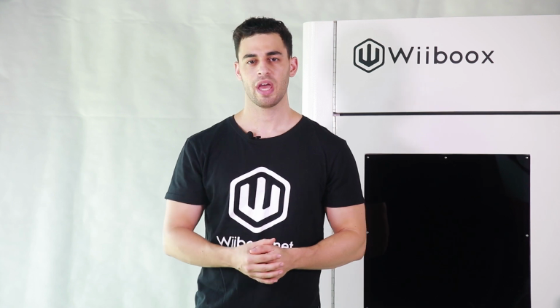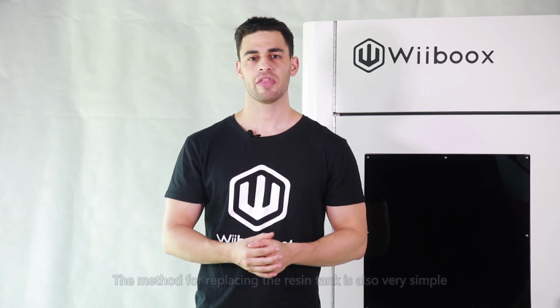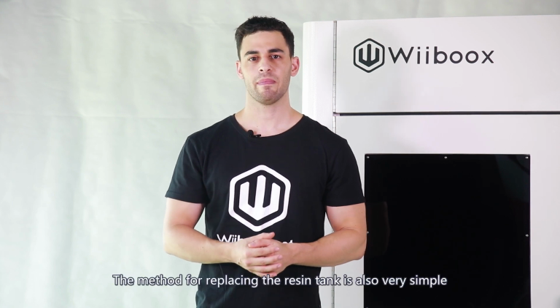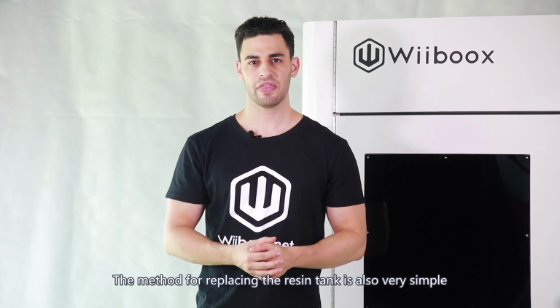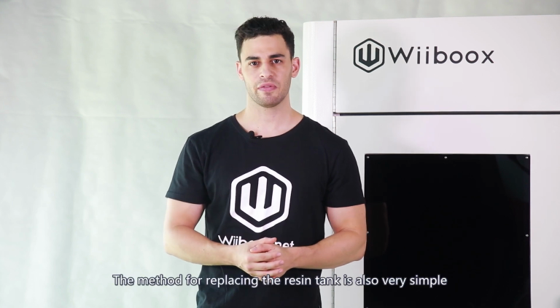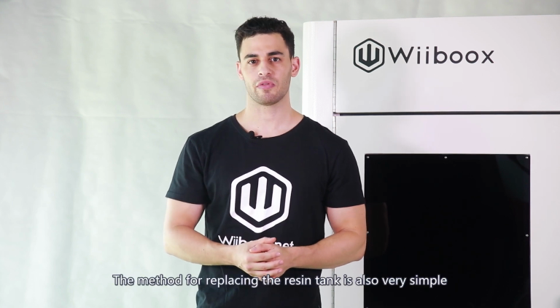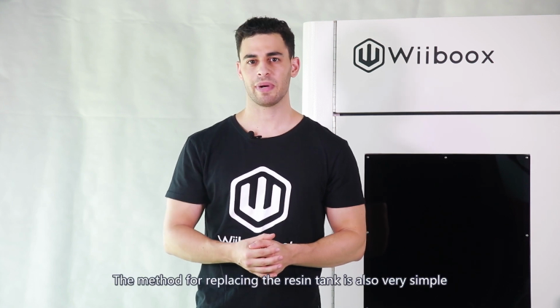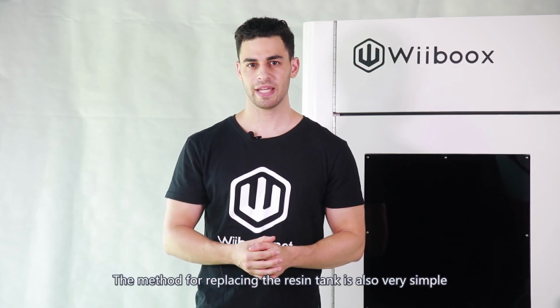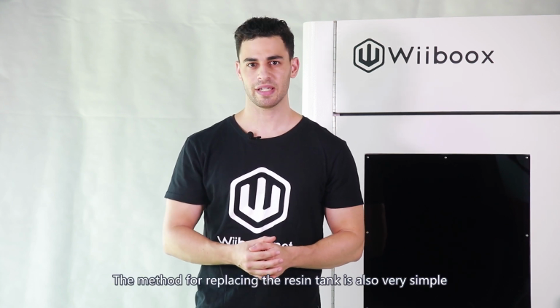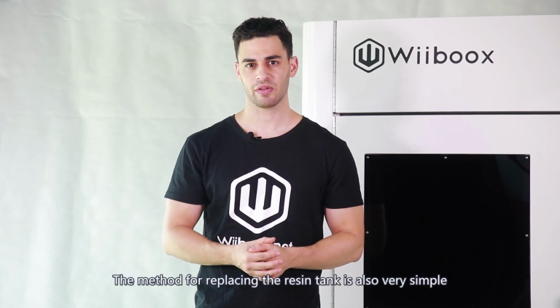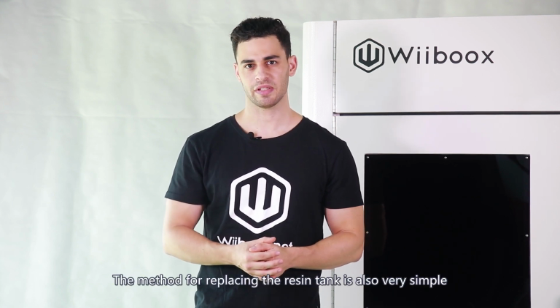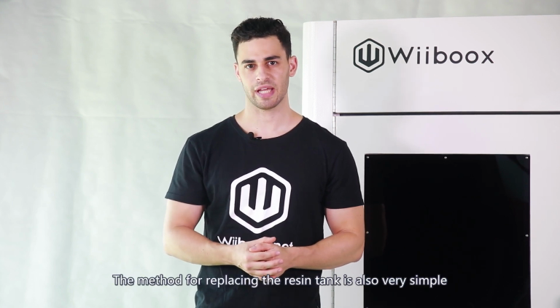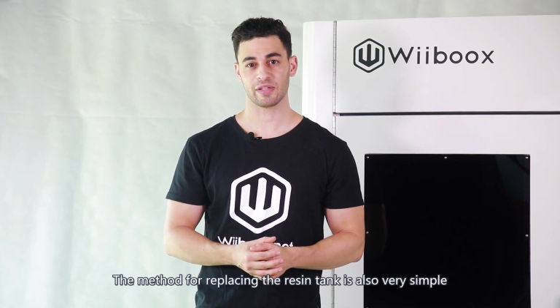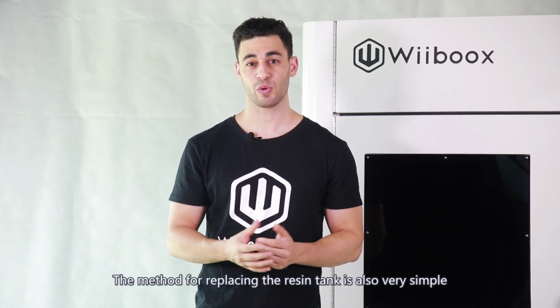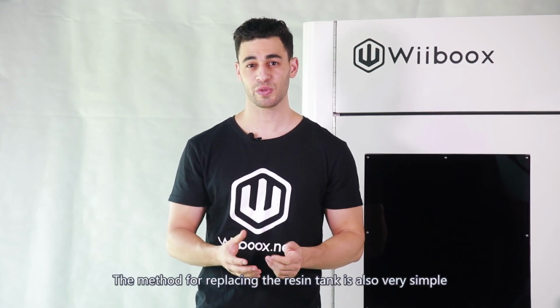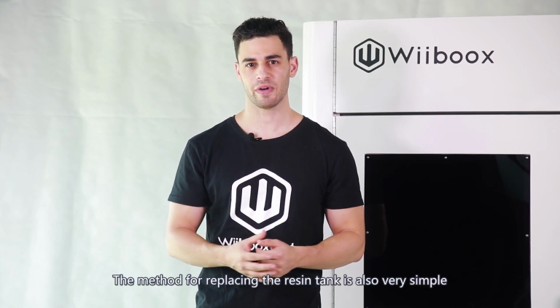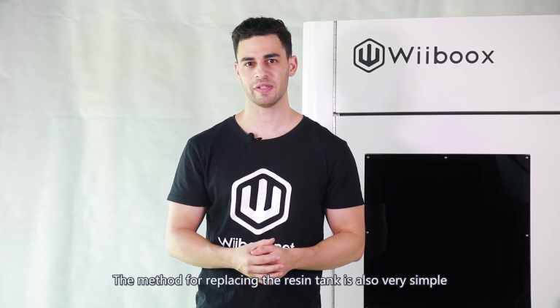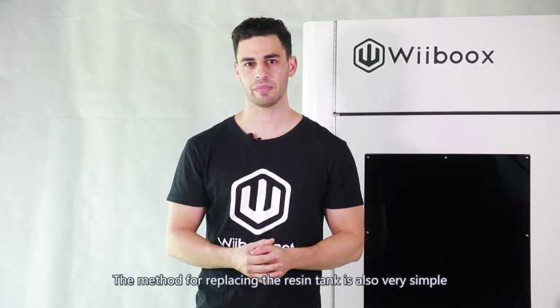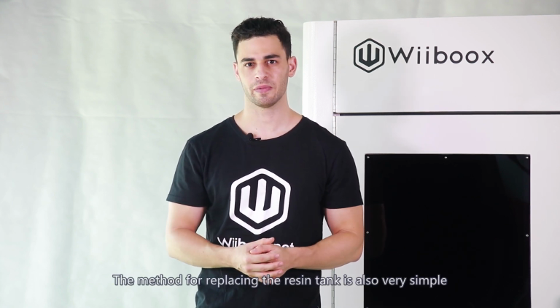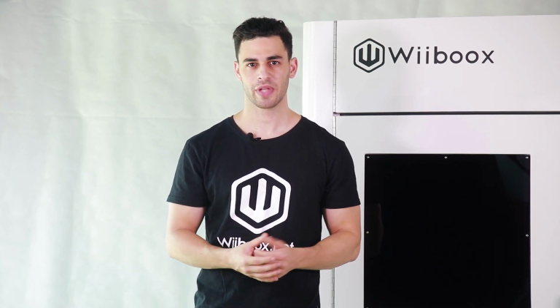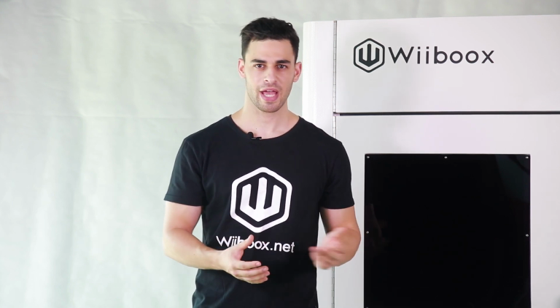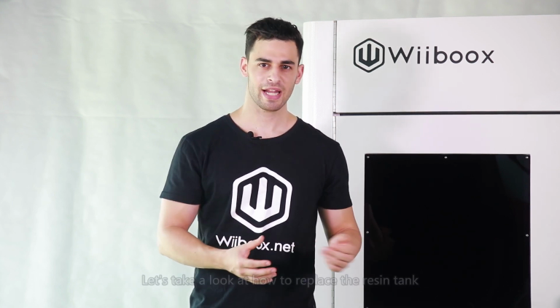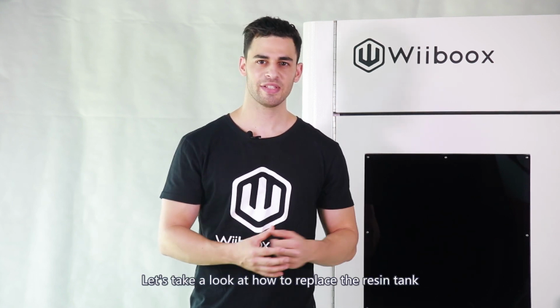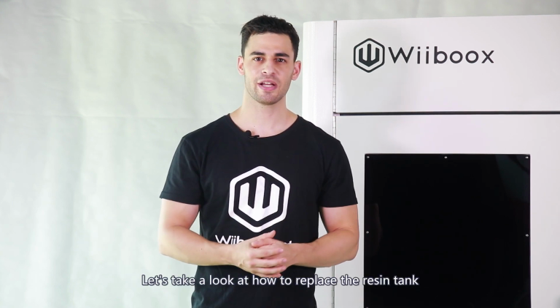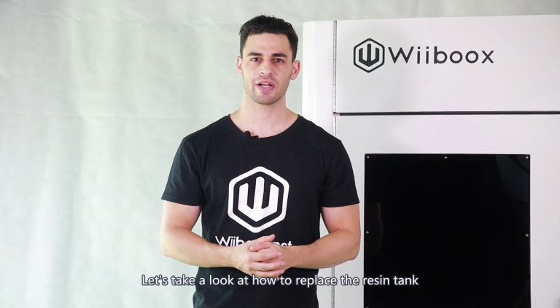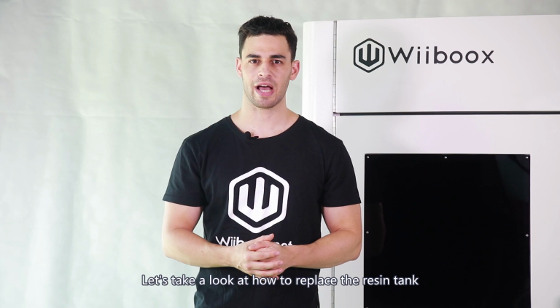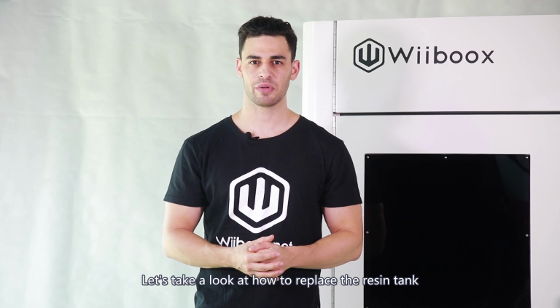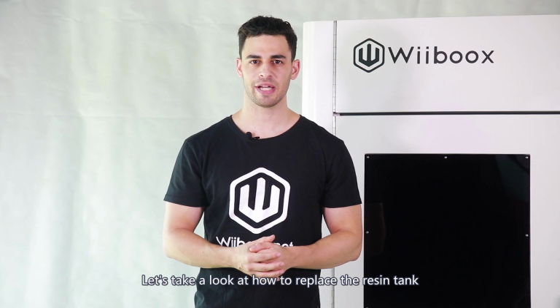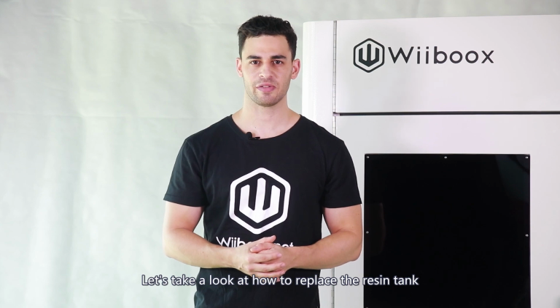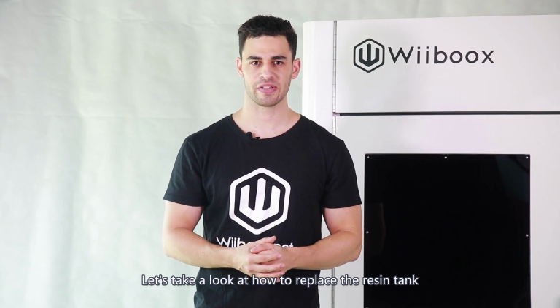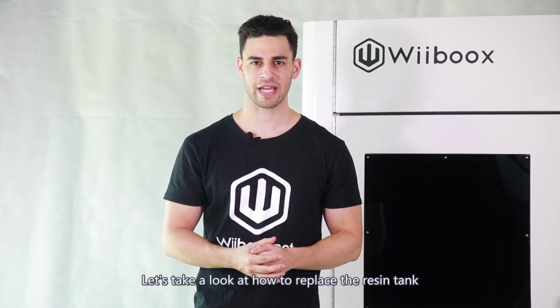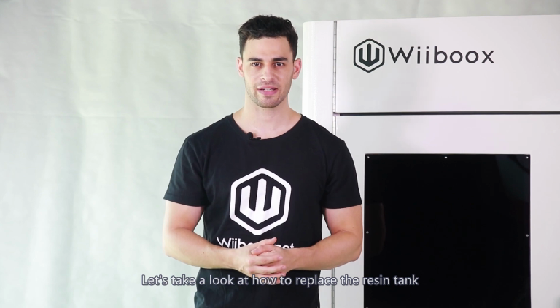The method for replacing the resin tank is also very simple. Let's take a look at how to replace the resin tank.